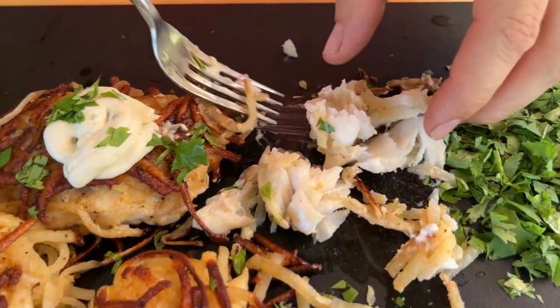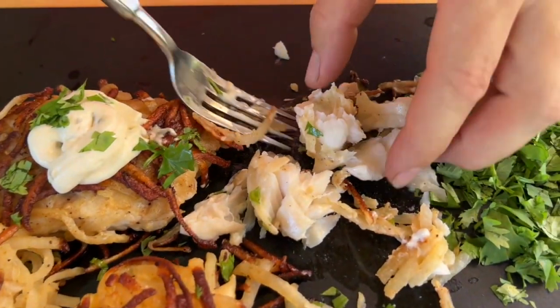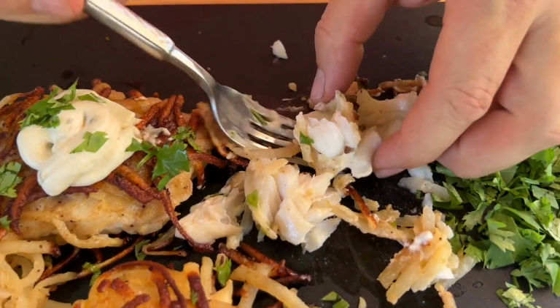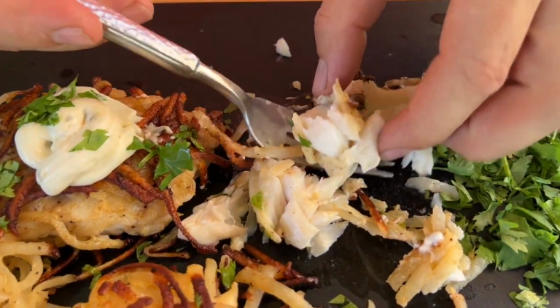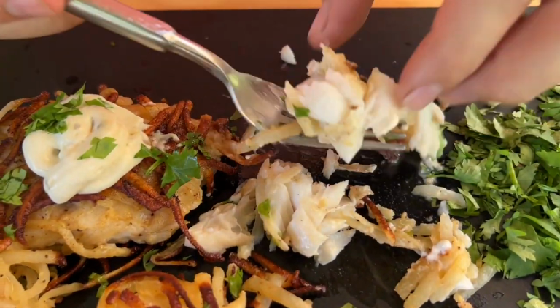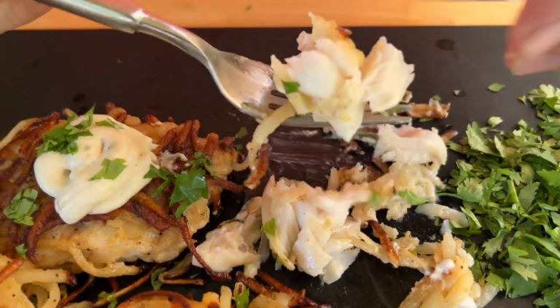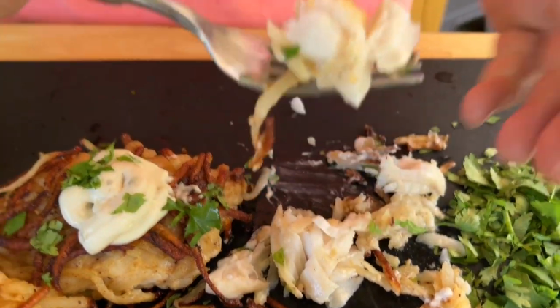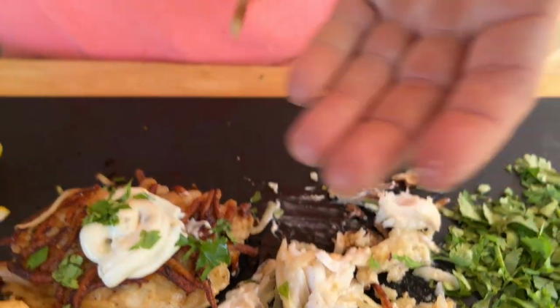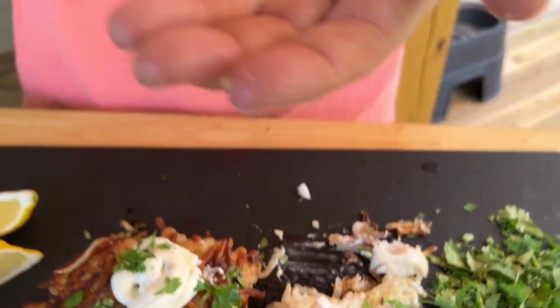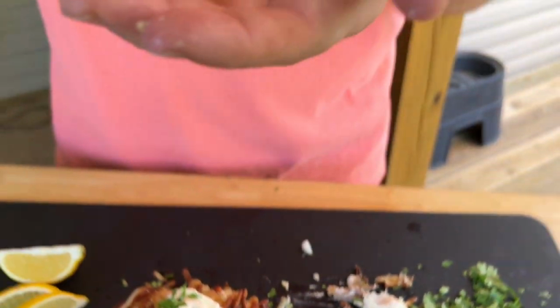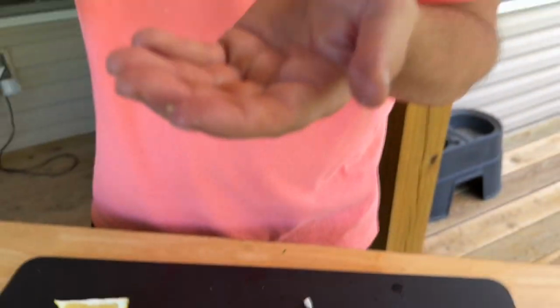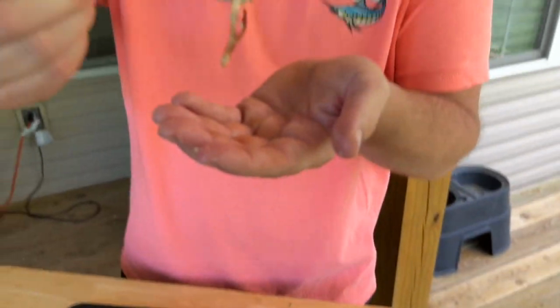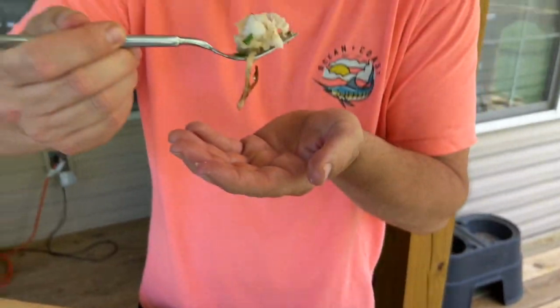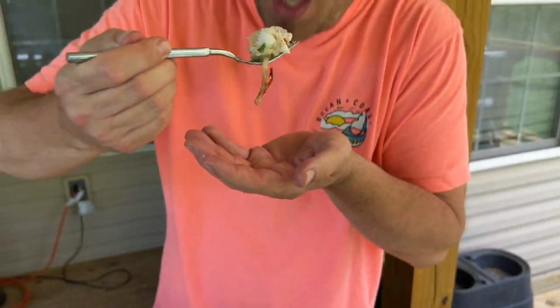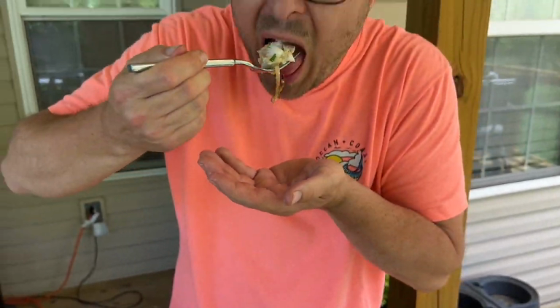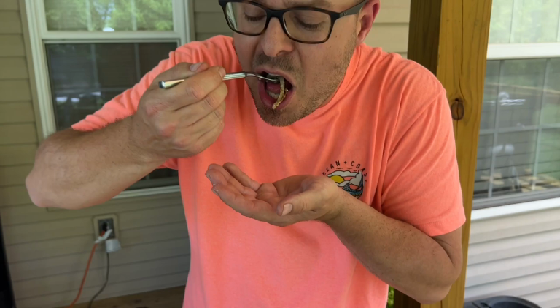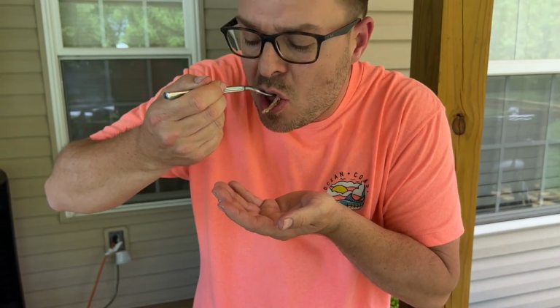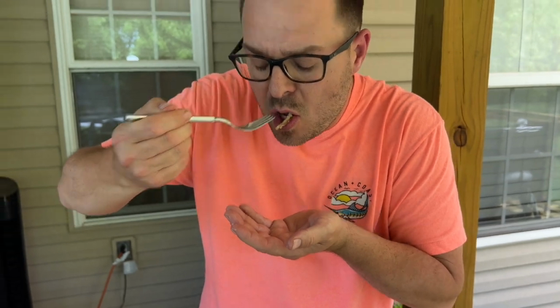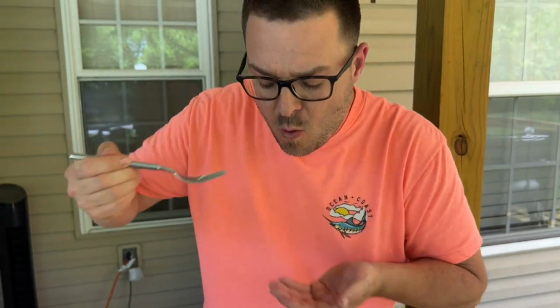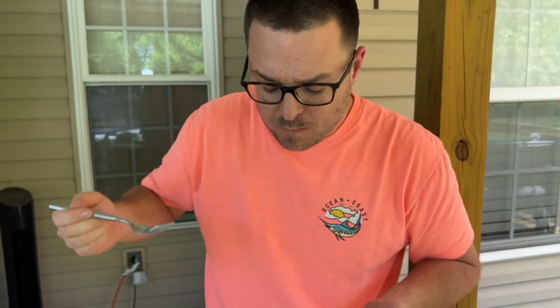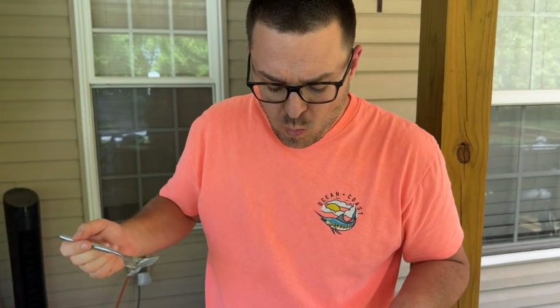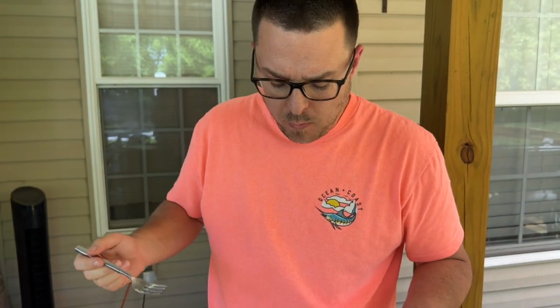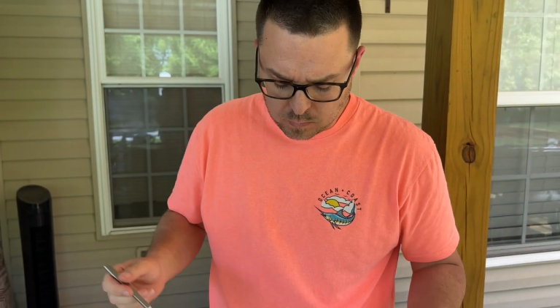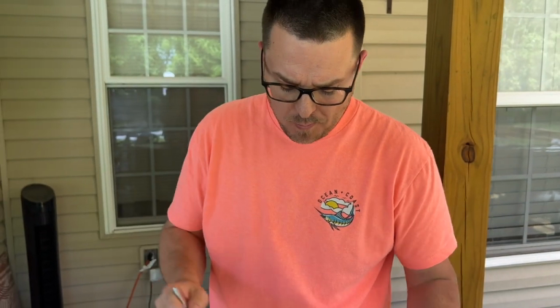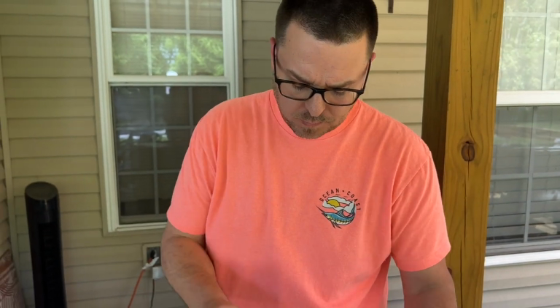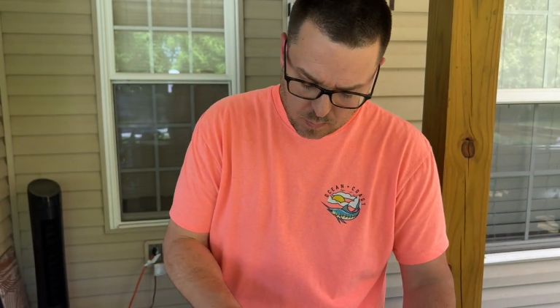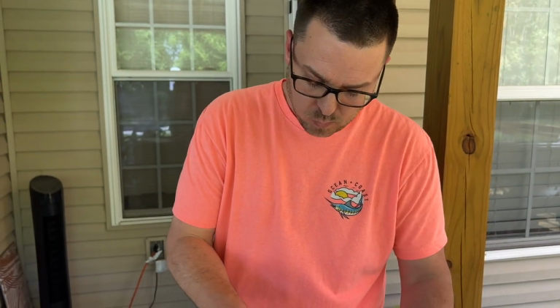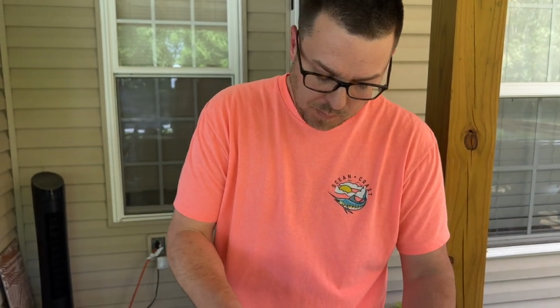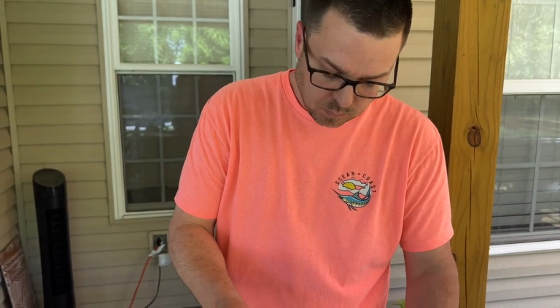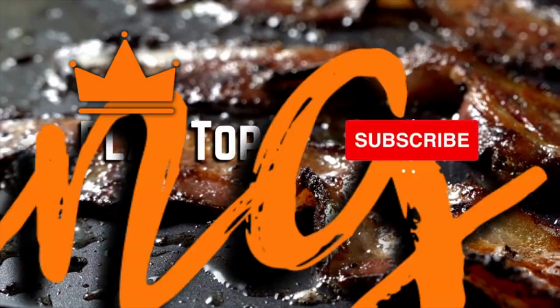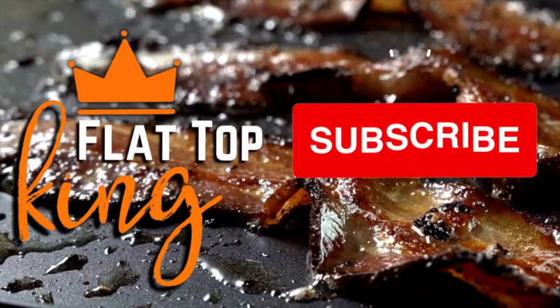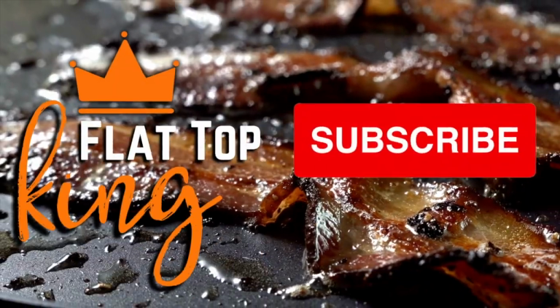Look at that flaky fish, those crunchy hash browns. Mmm.